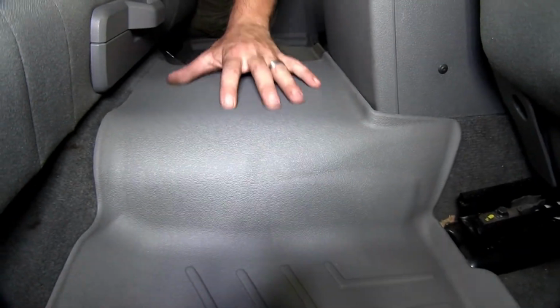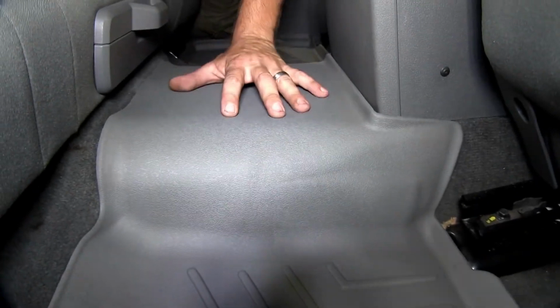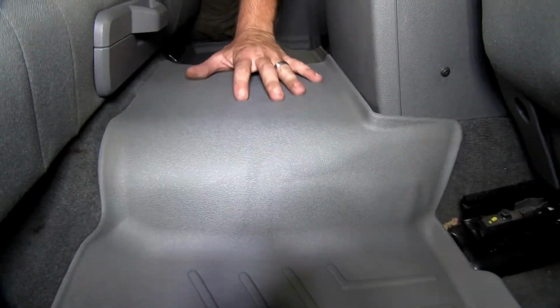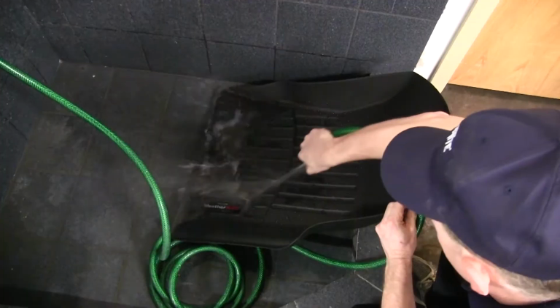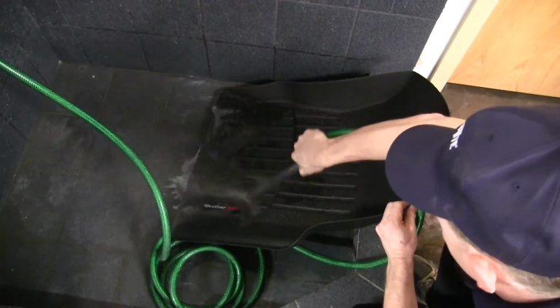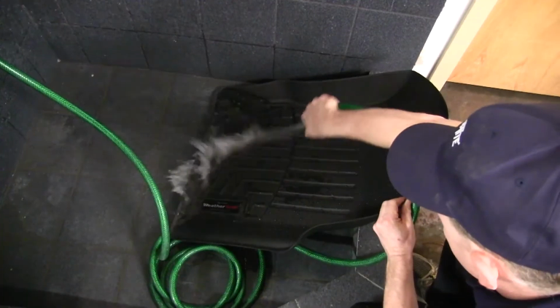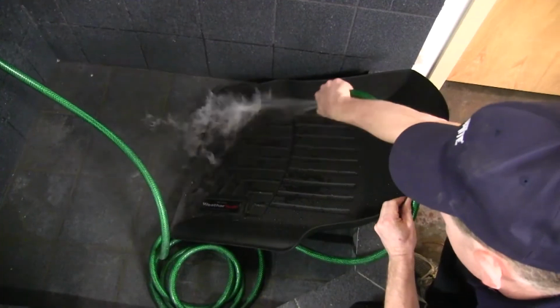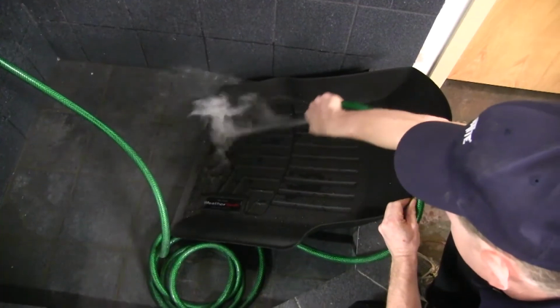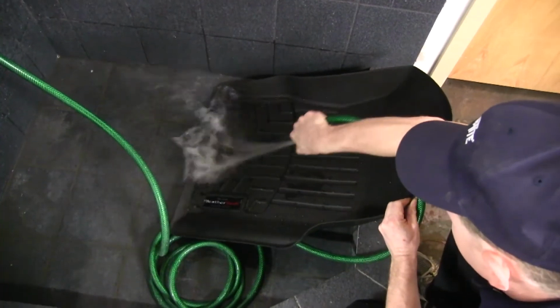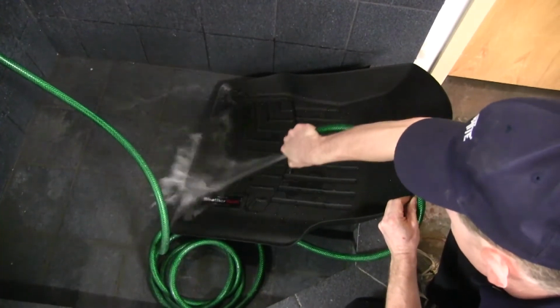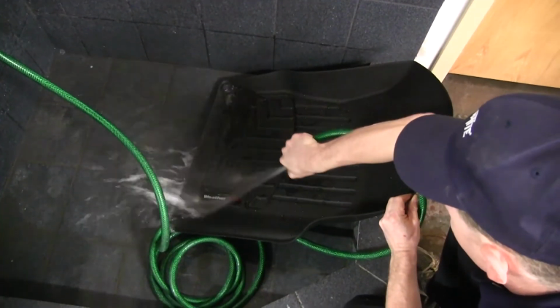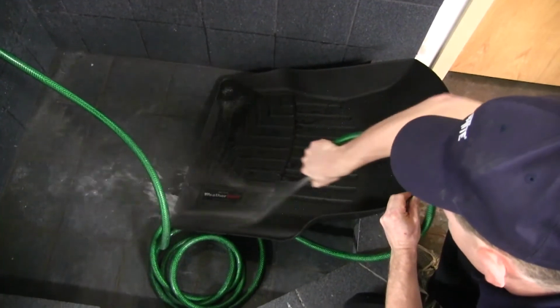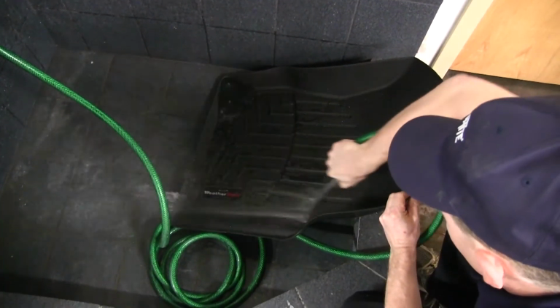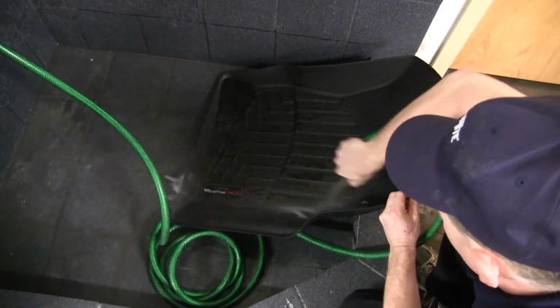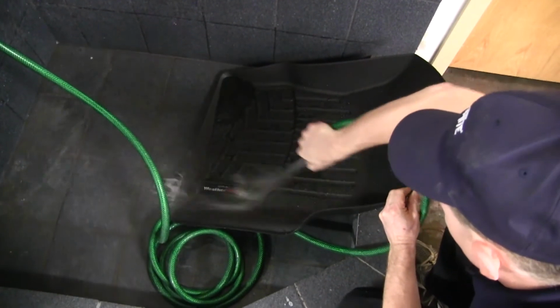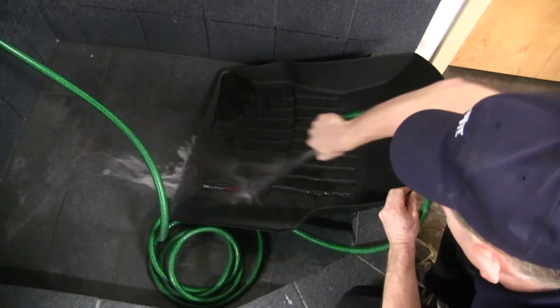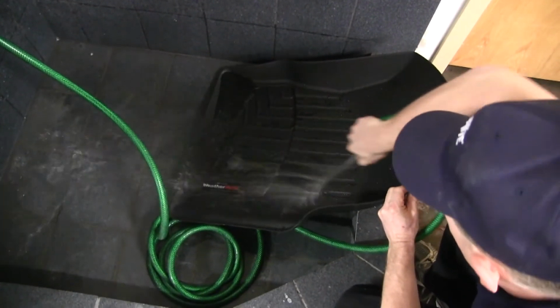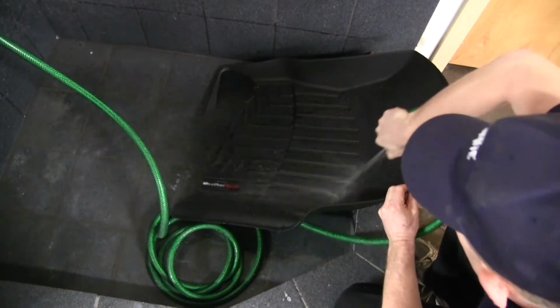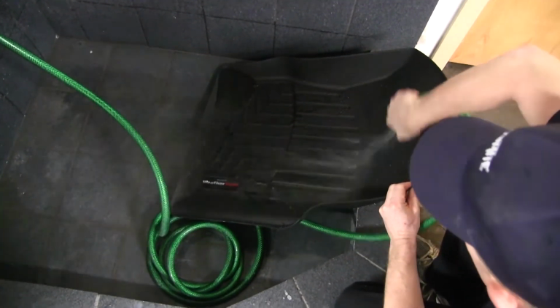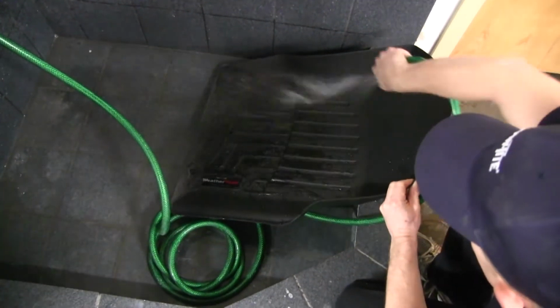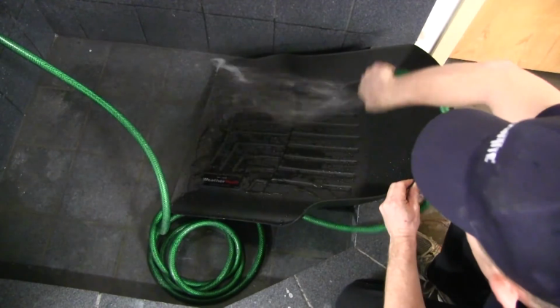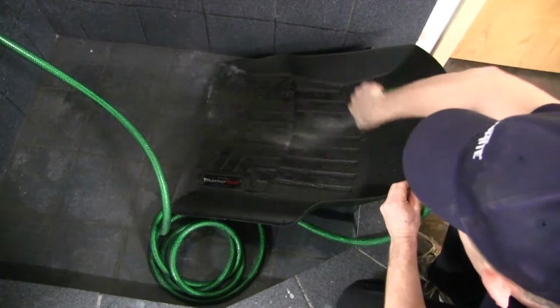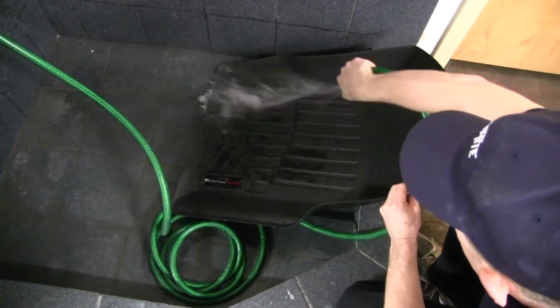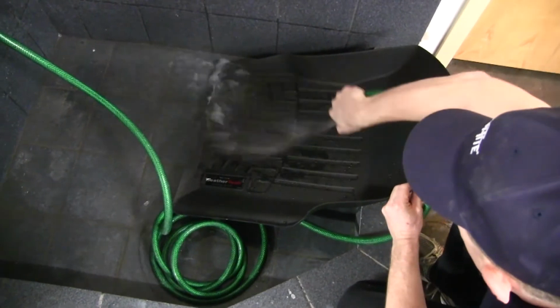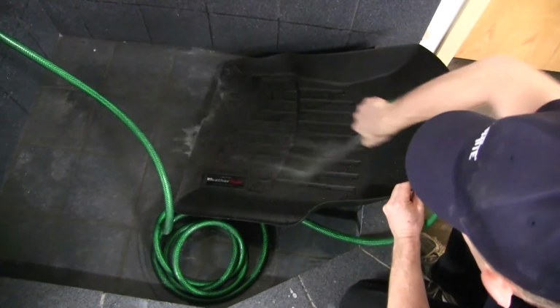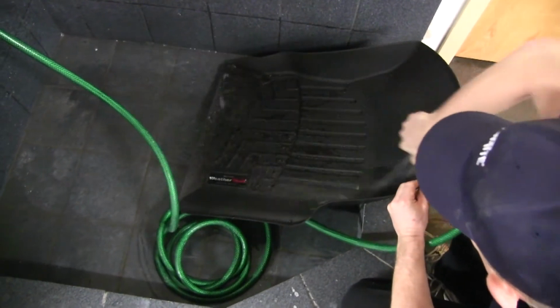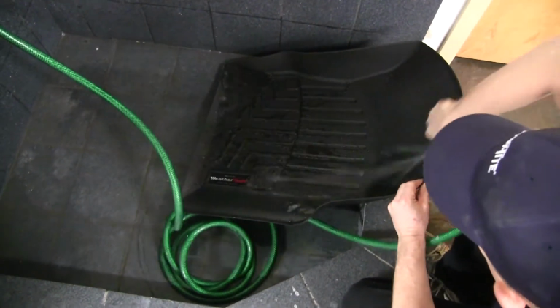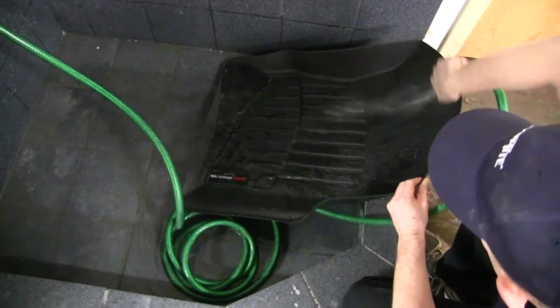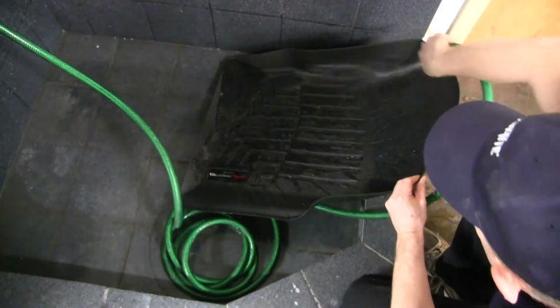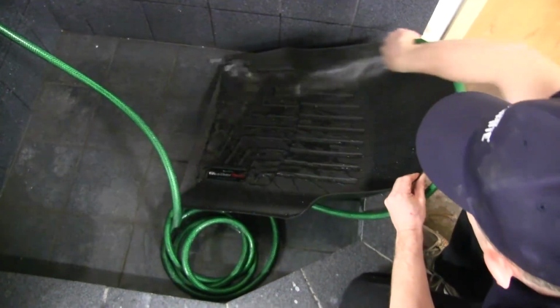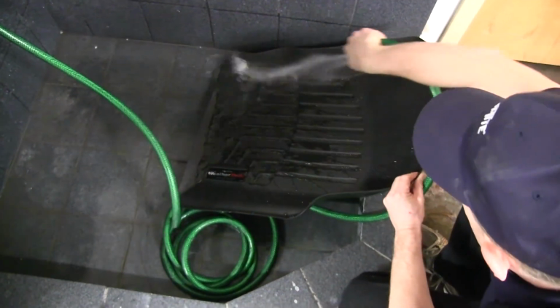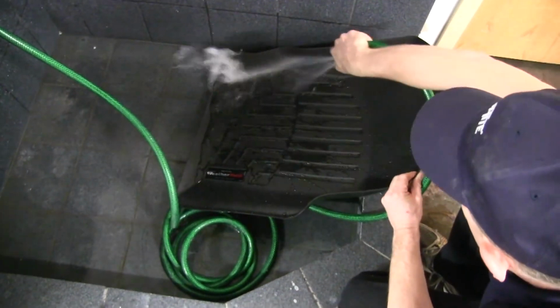One more great feature is the WeatherTech Liner is easy to install, and can also easily be removed and cleaned — wash with soap and water.